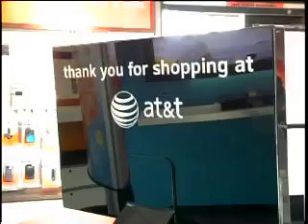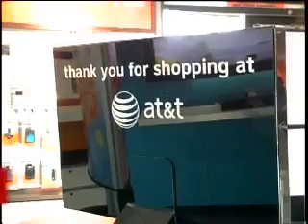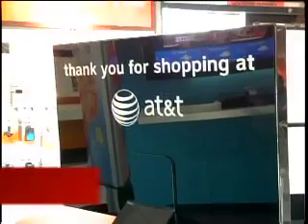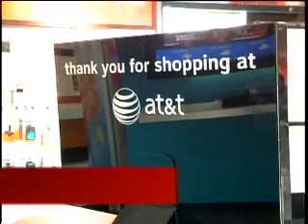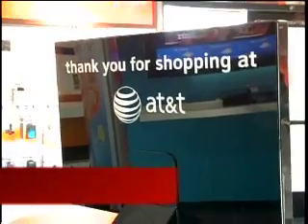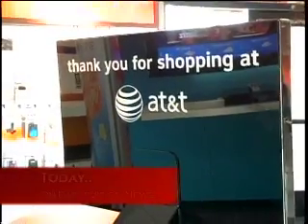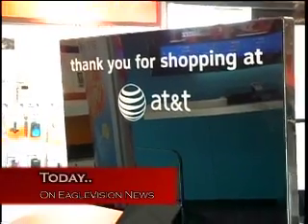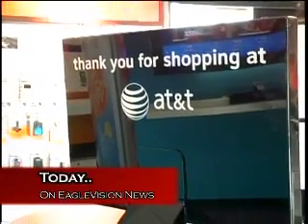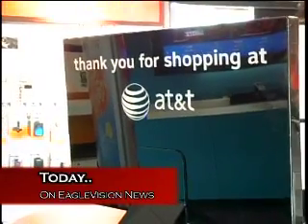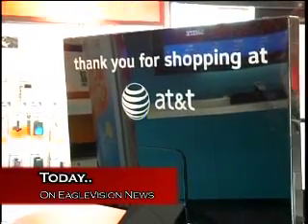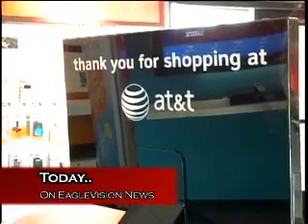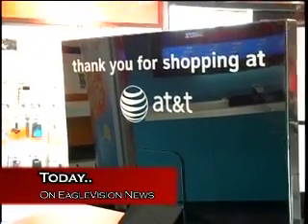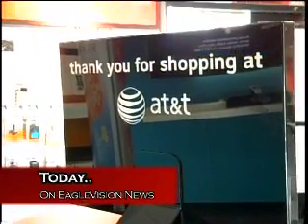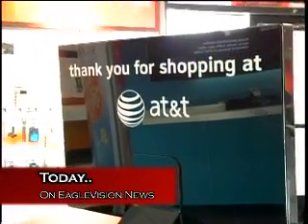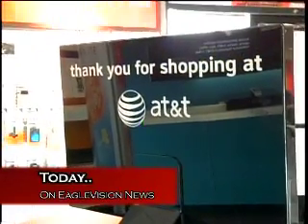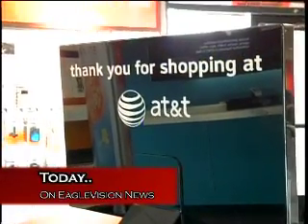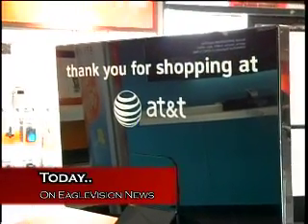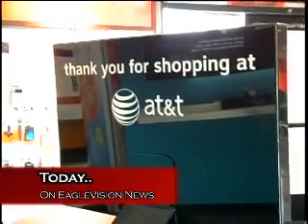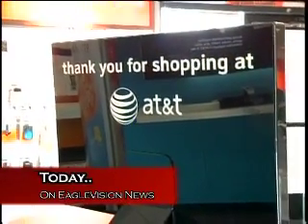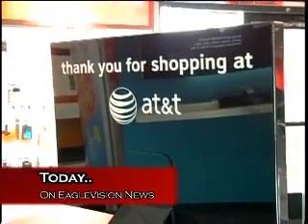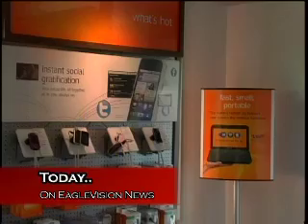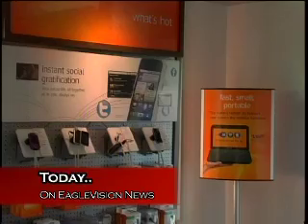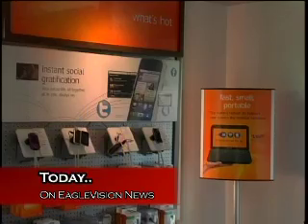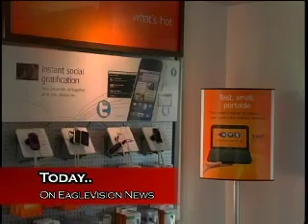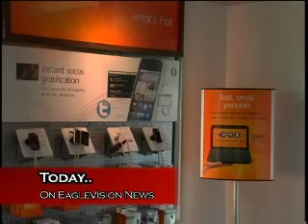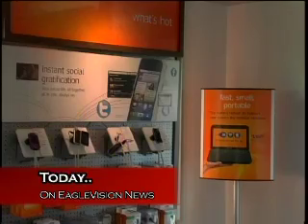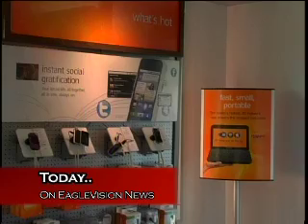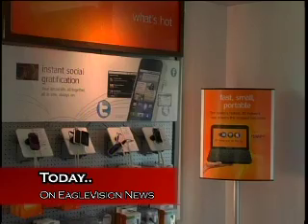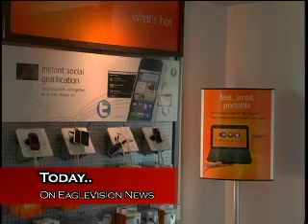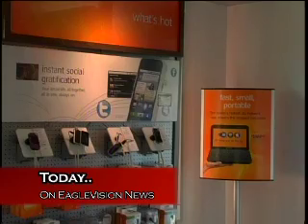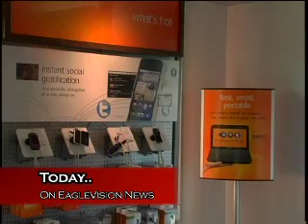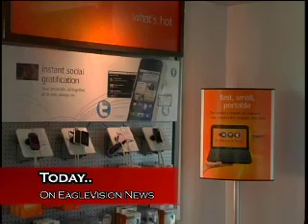It's expensive, but it could also make you a victim. We tell you how to keep your iPhone and identity from being stolen.